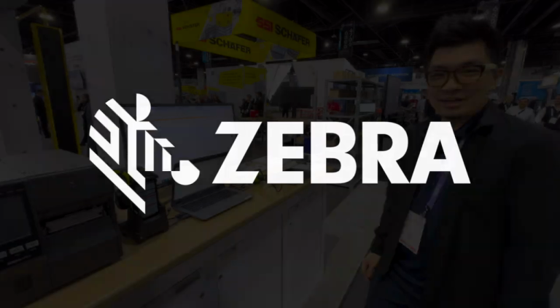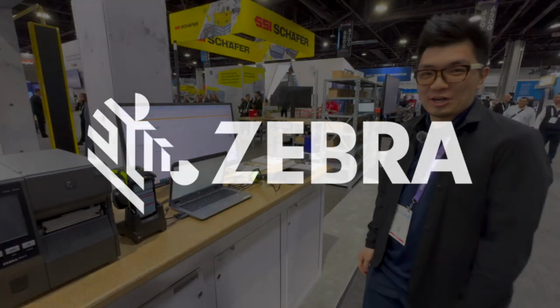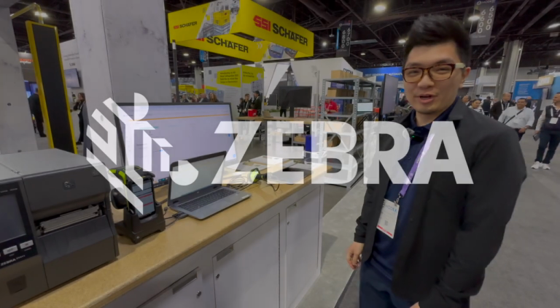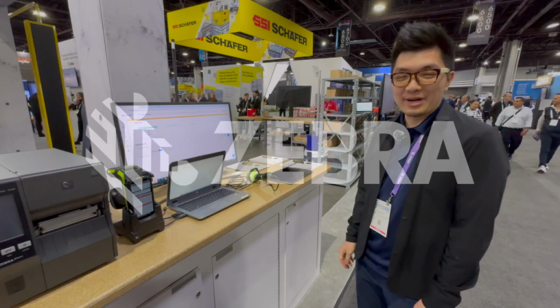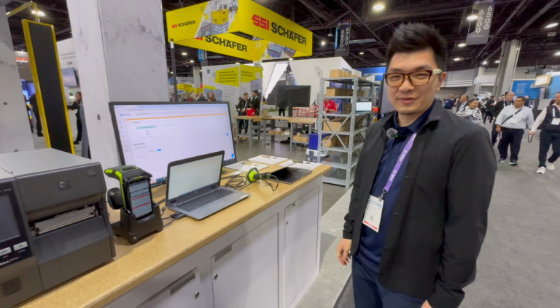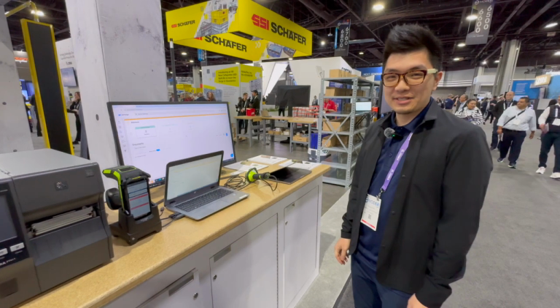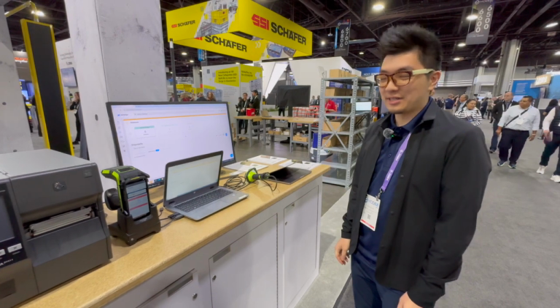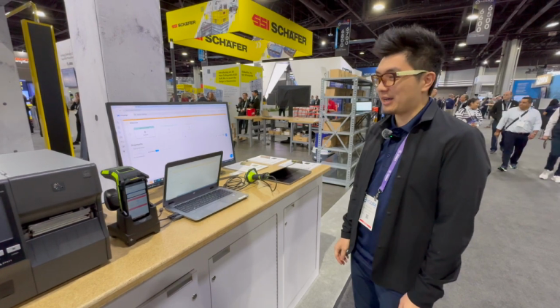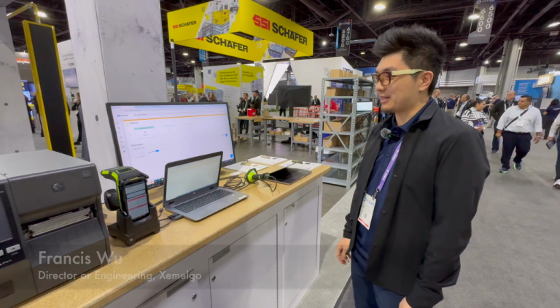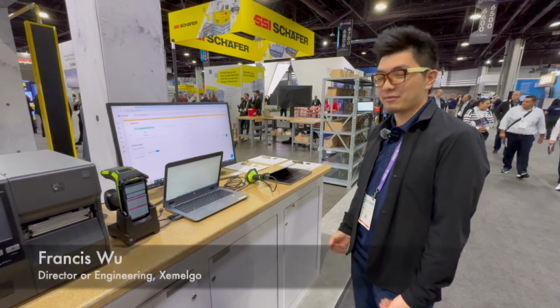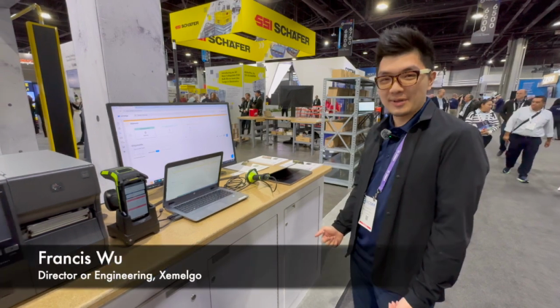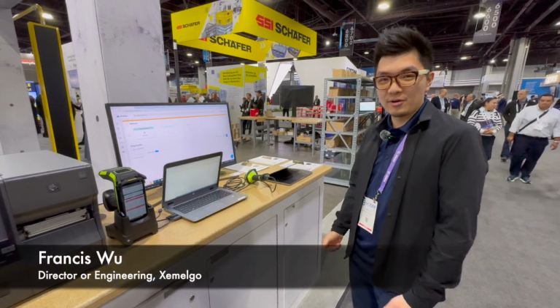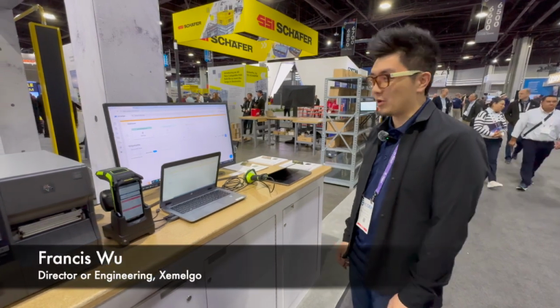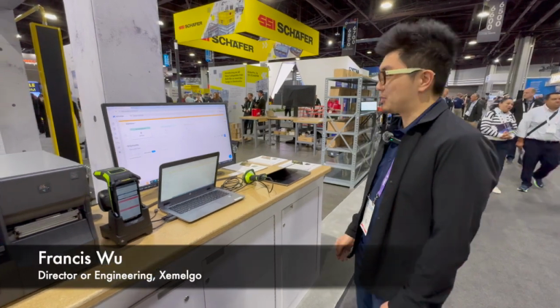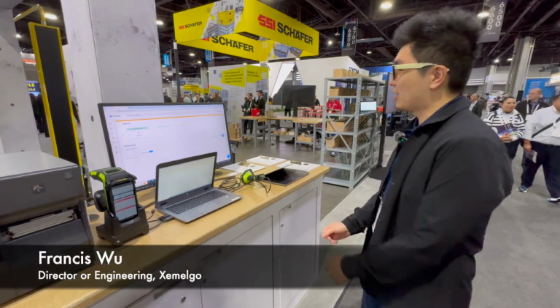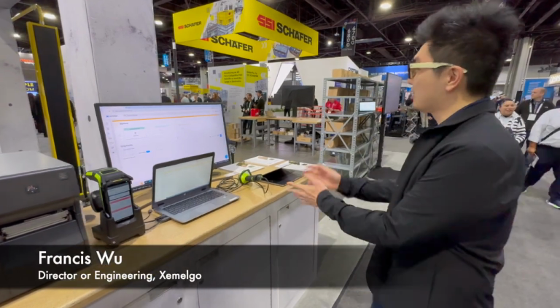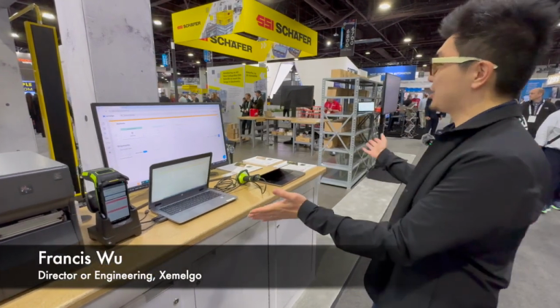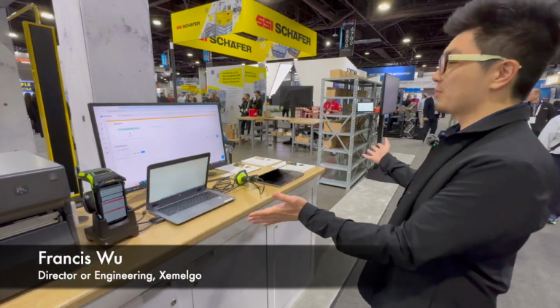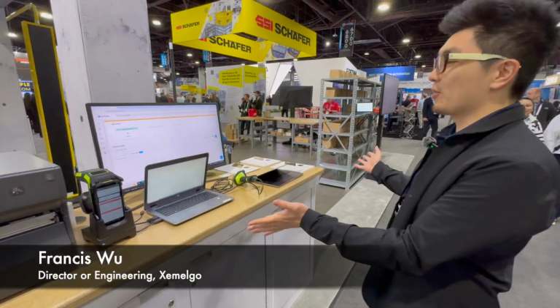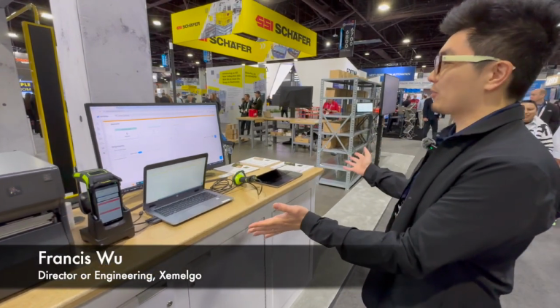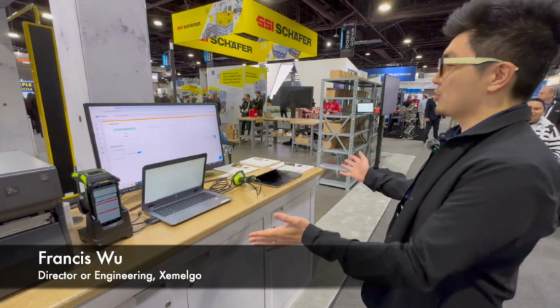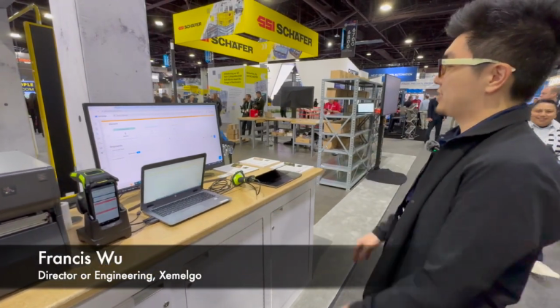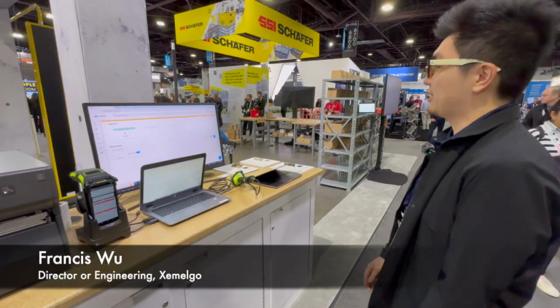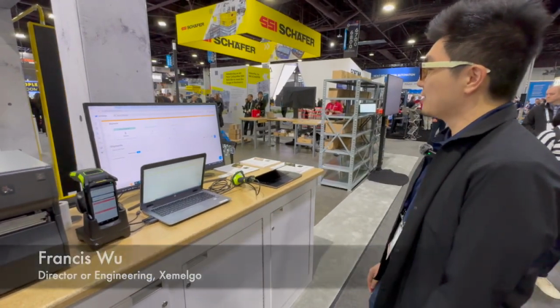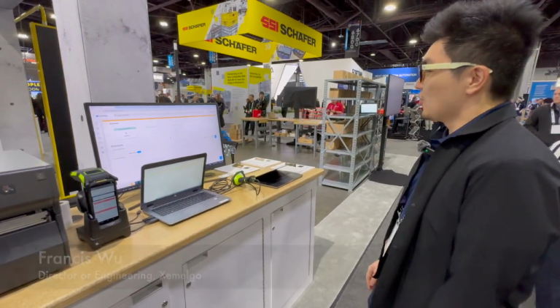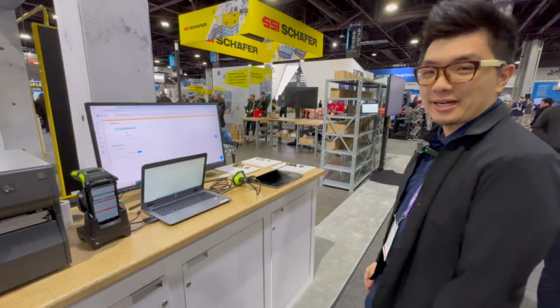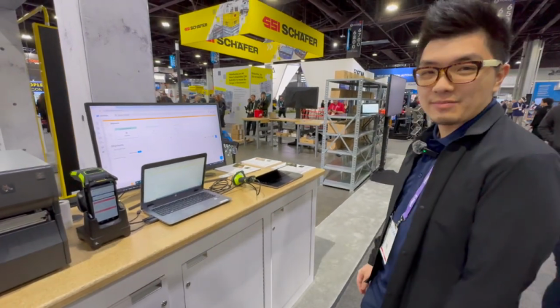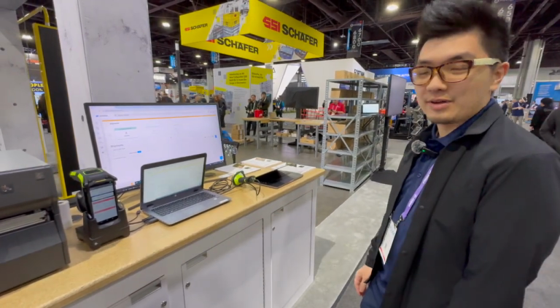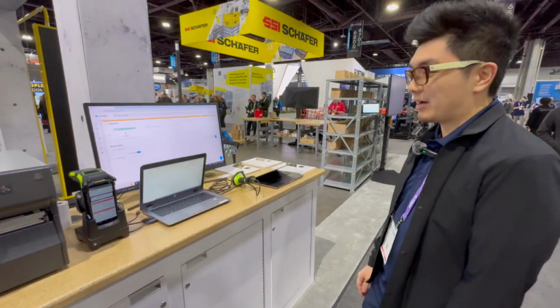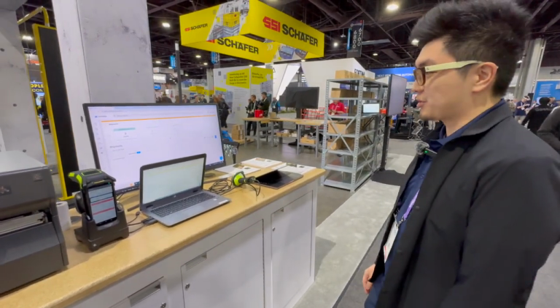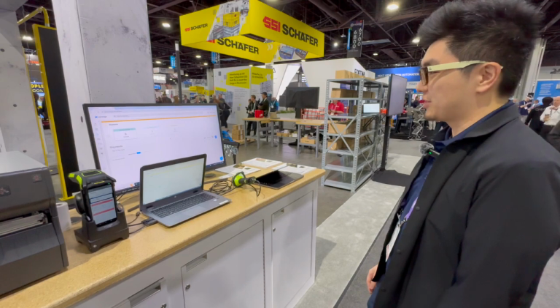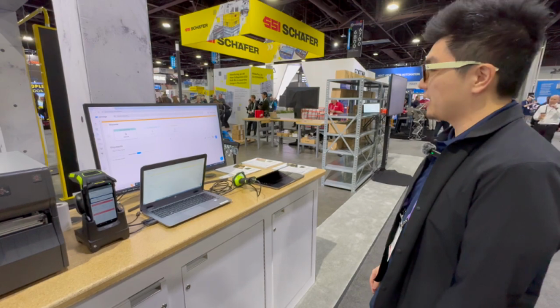Good morning, my name is Francis and I'm from Zamelgo. Welcome to our Zebra booth where we're showcasing a rocket assembly manufacturing facility.